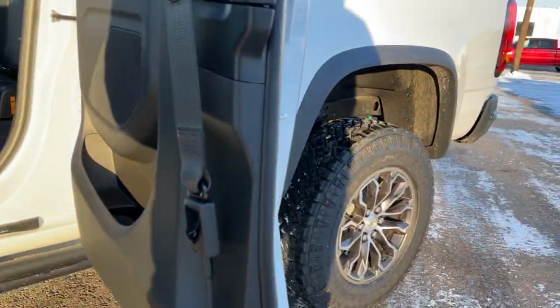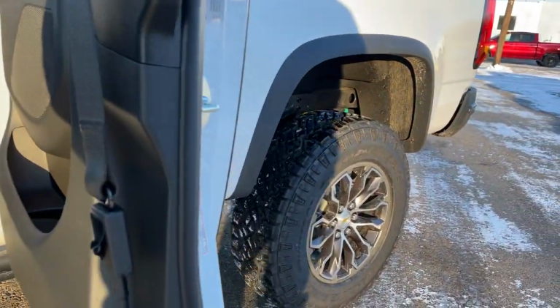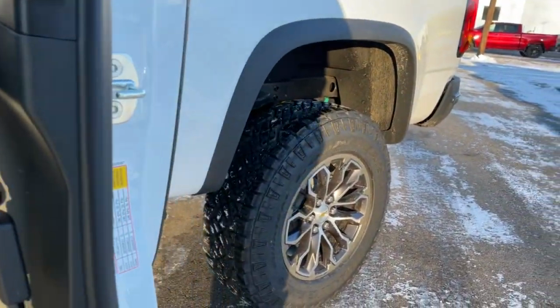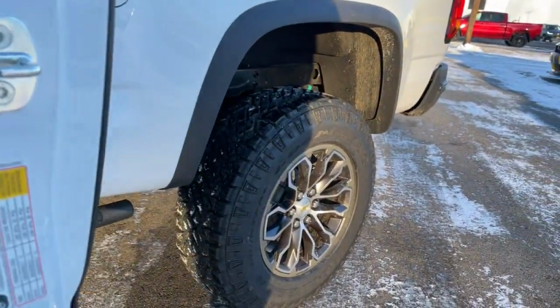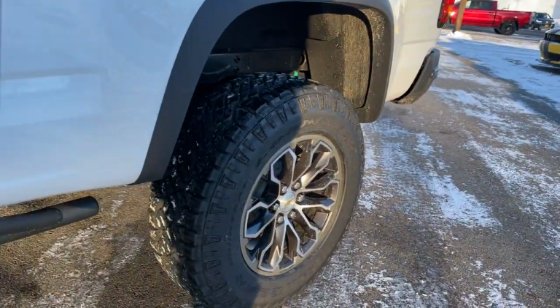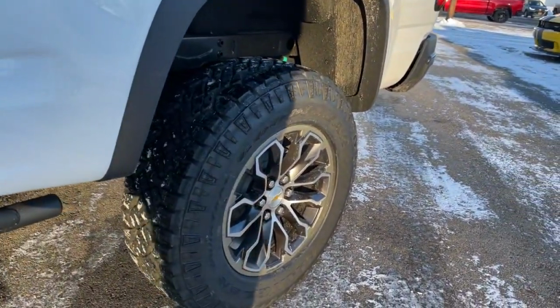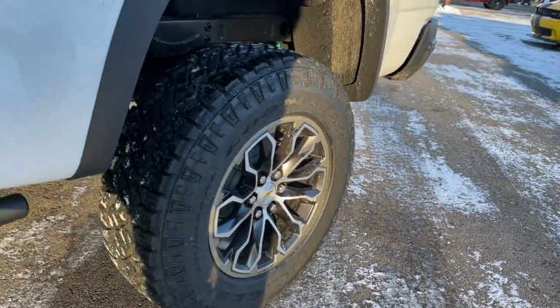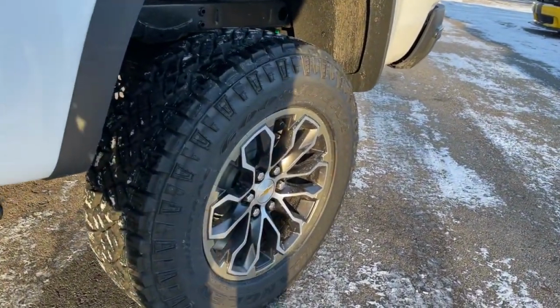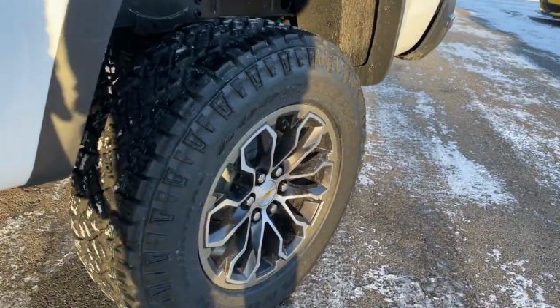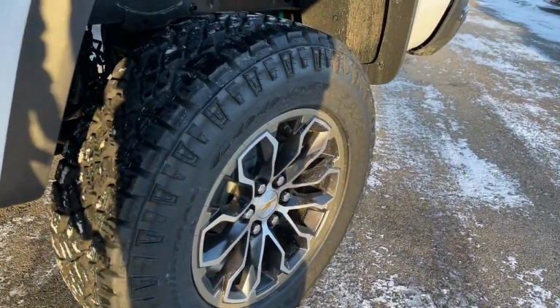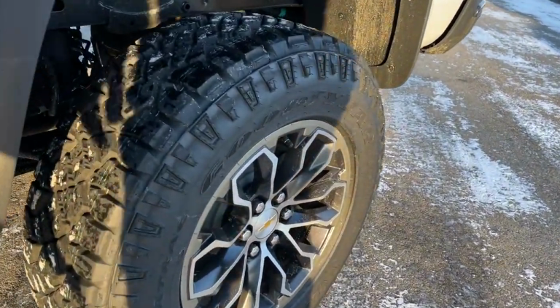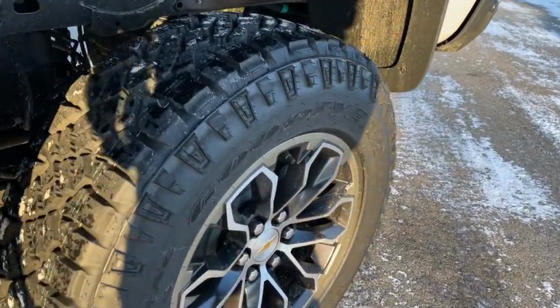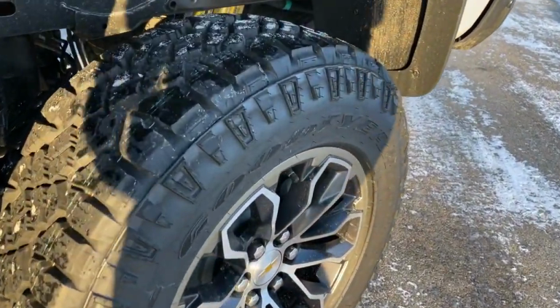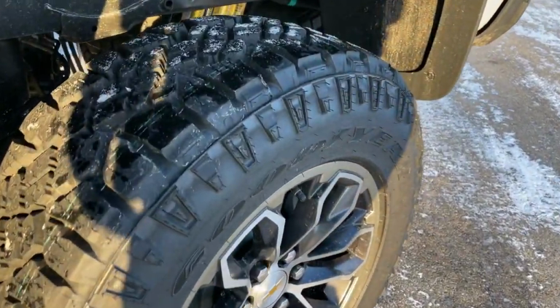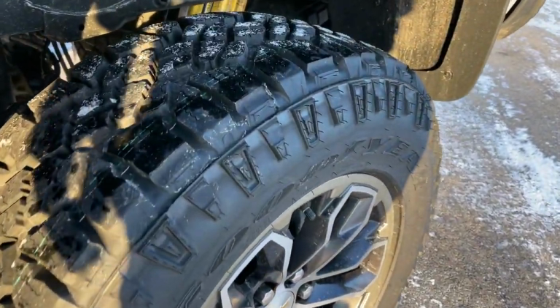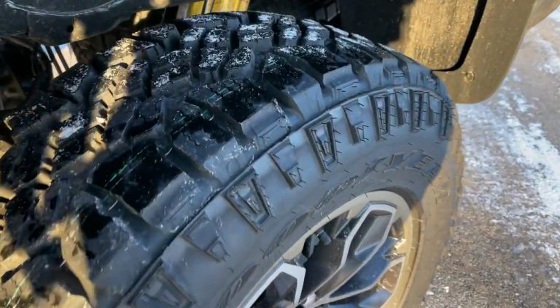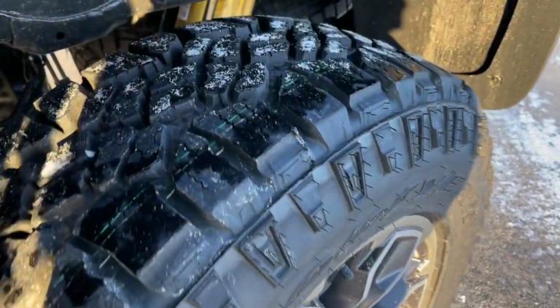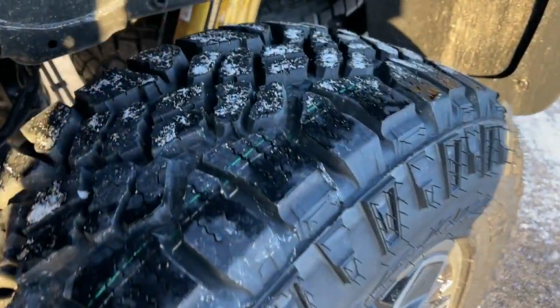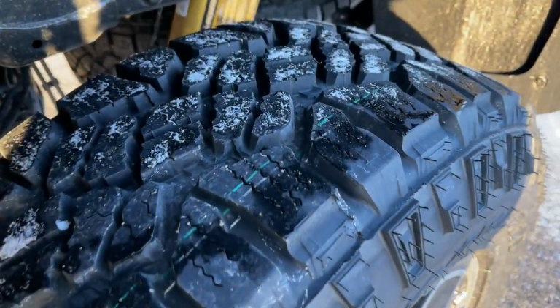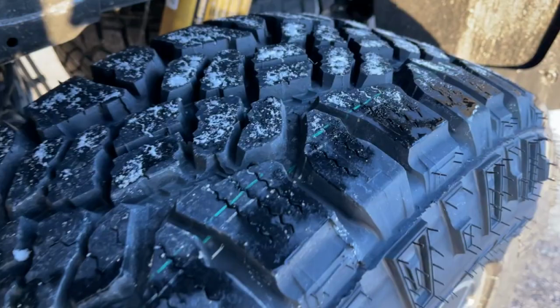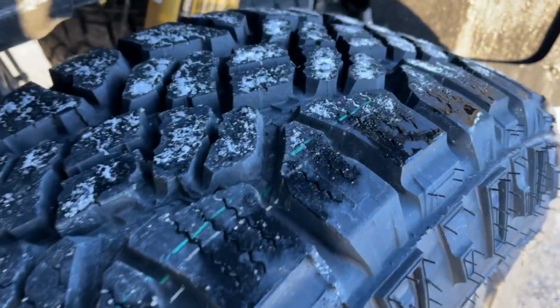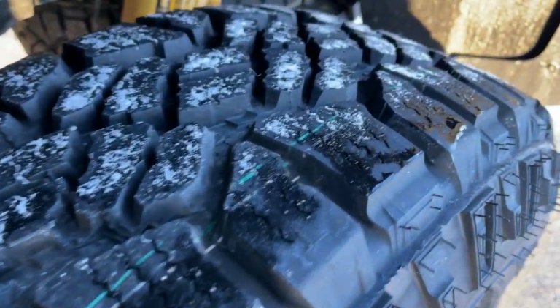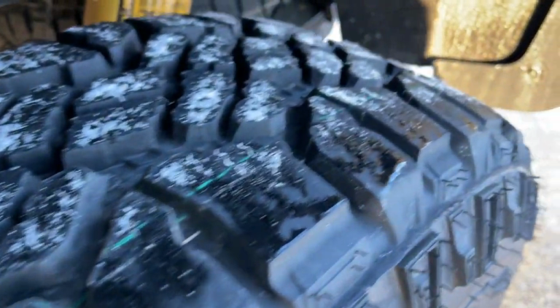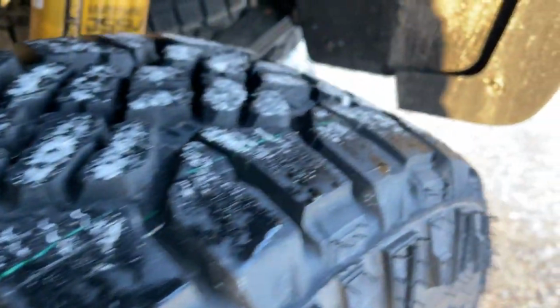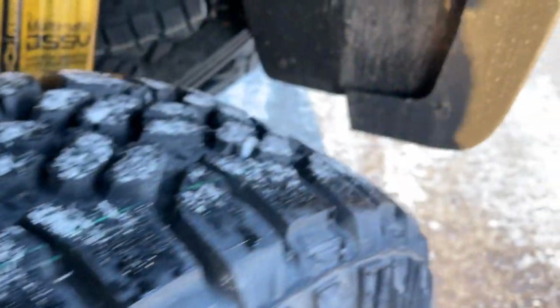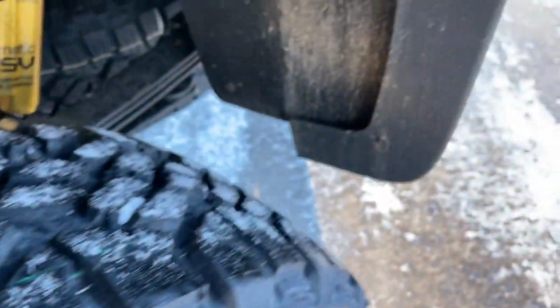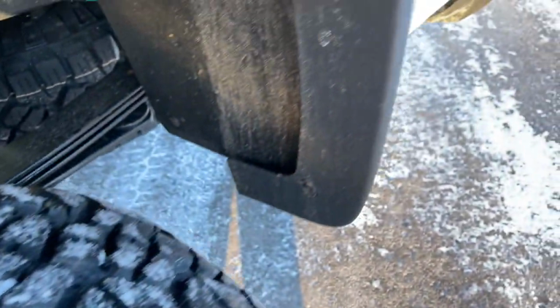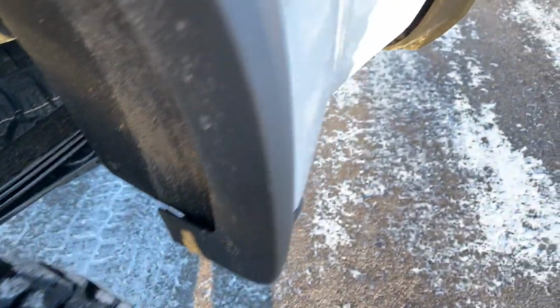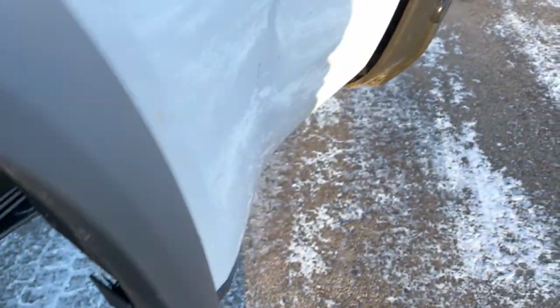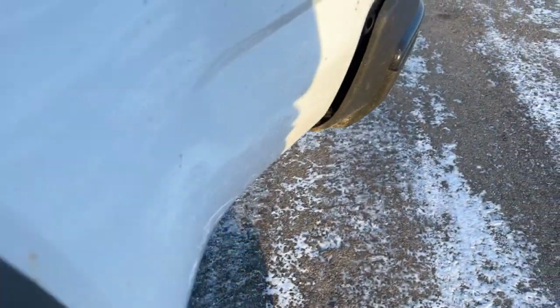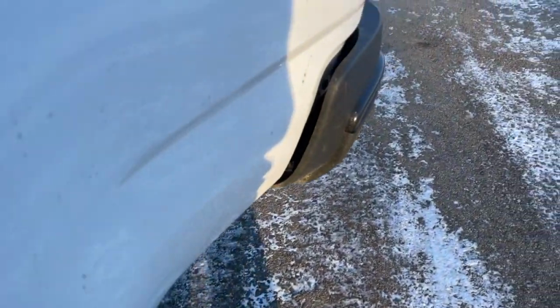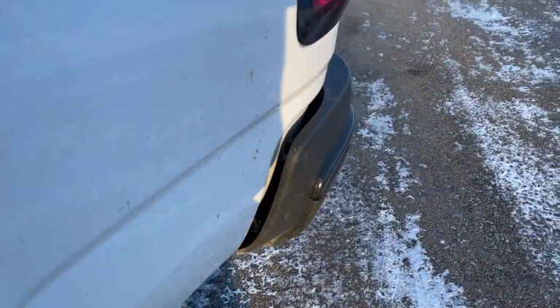Backup camera. You'll look good and feel comfortable in the Colorado. Come in for a test drive today.